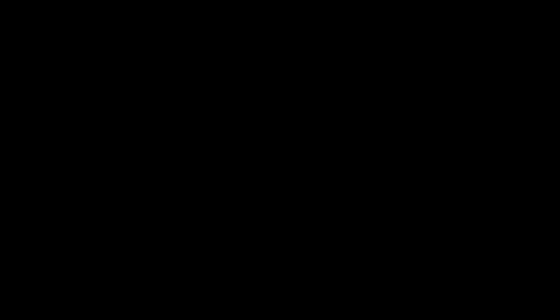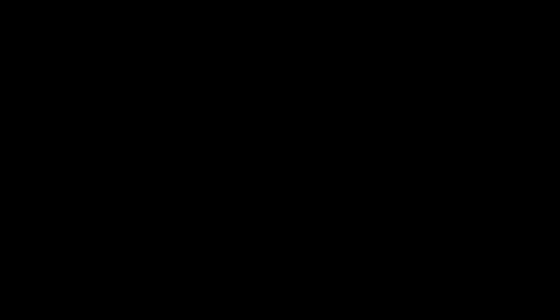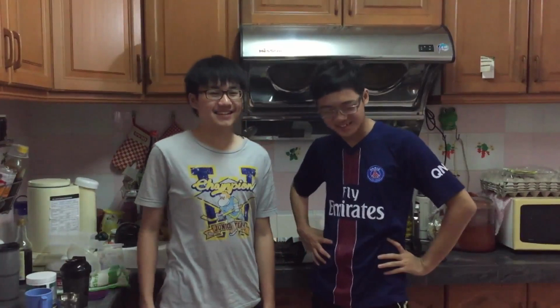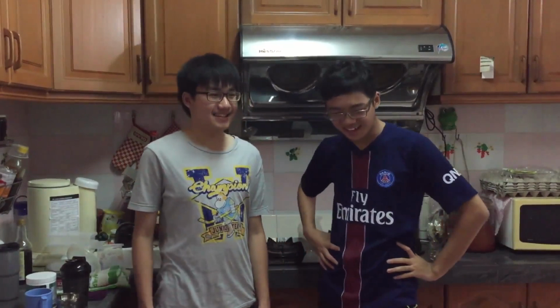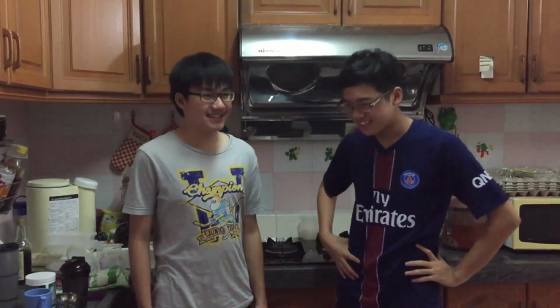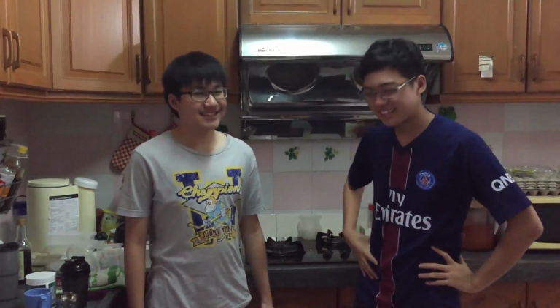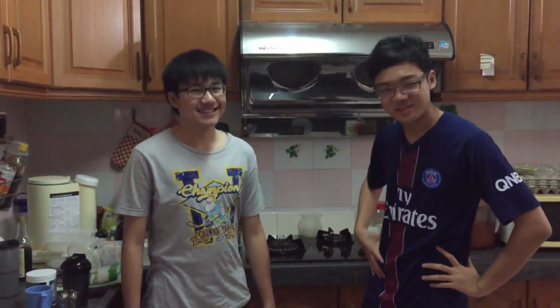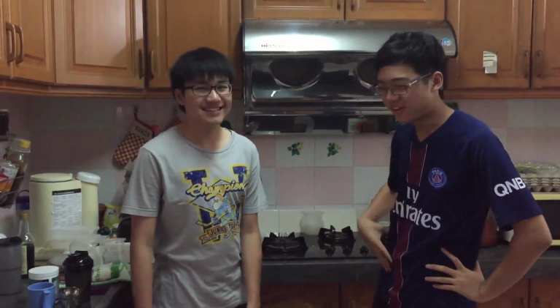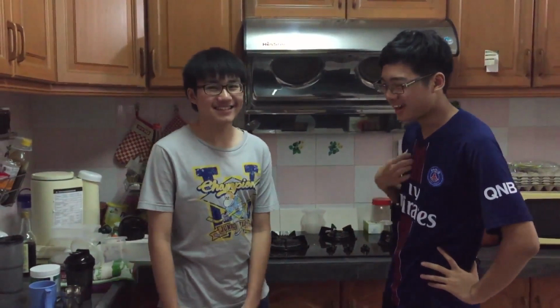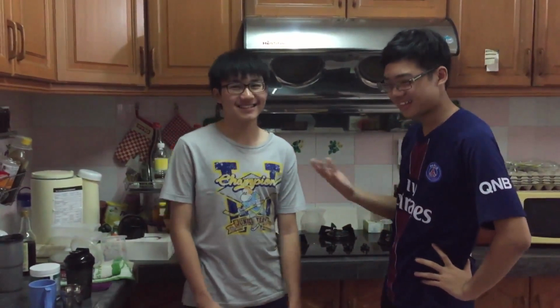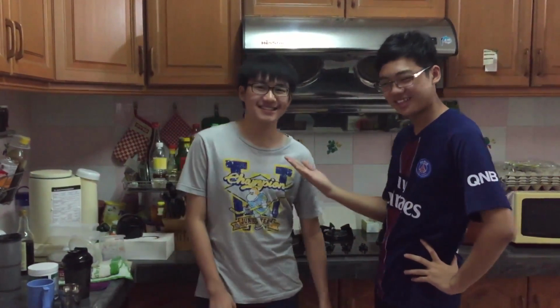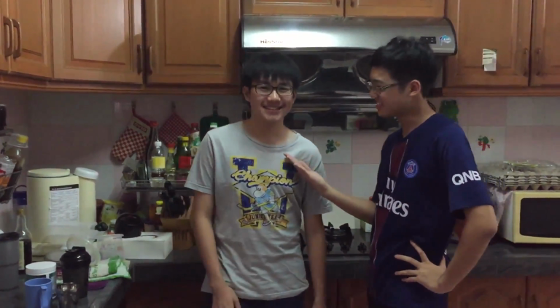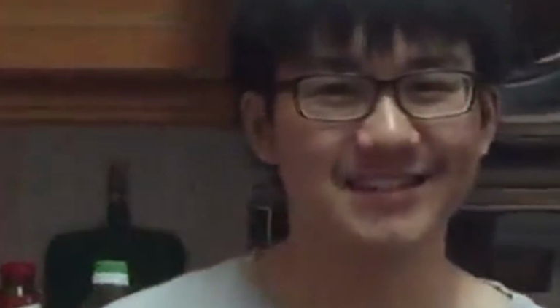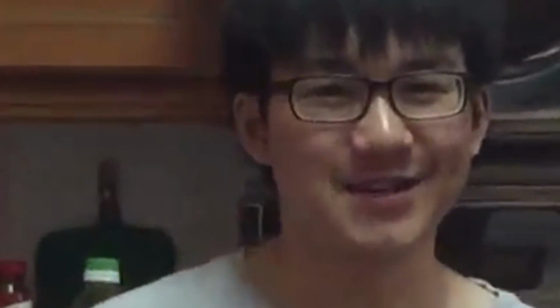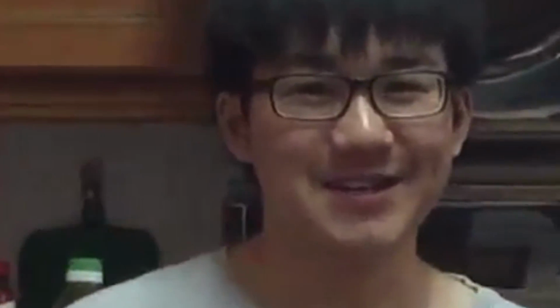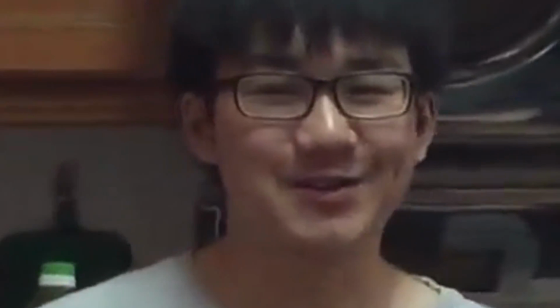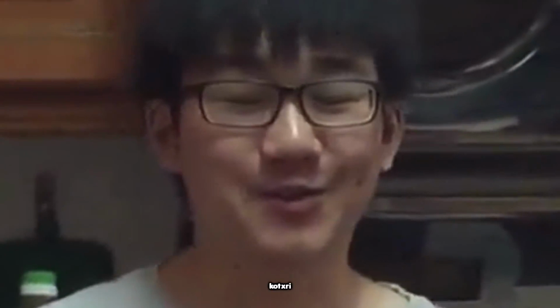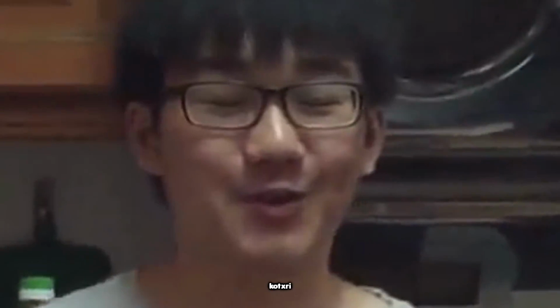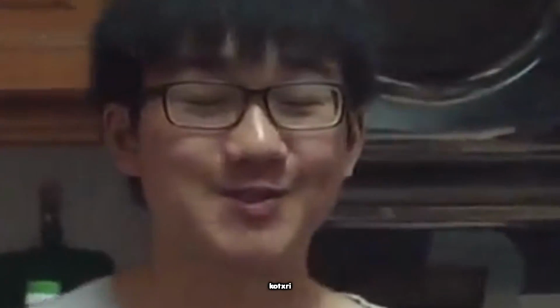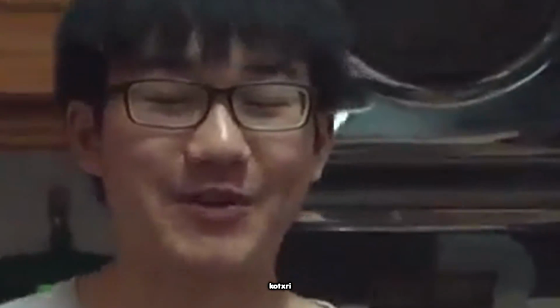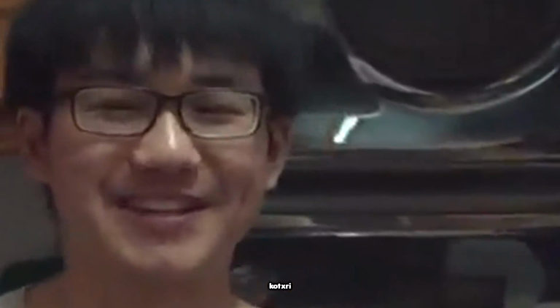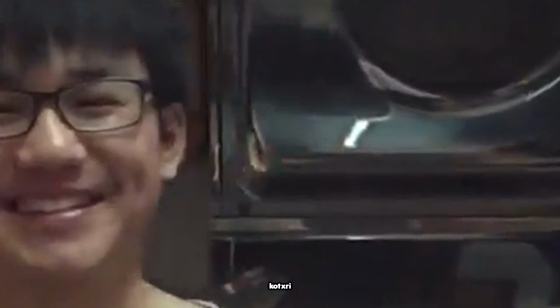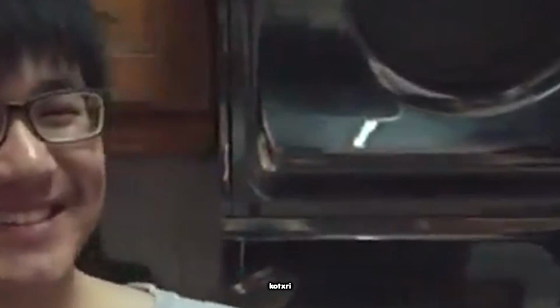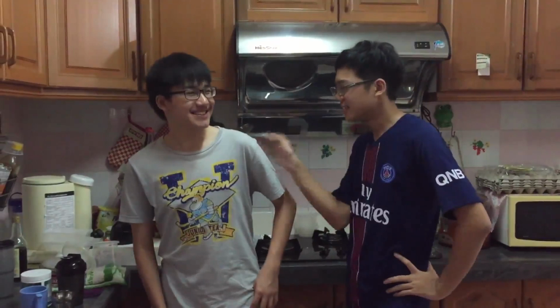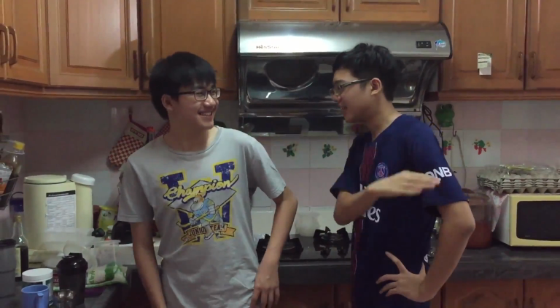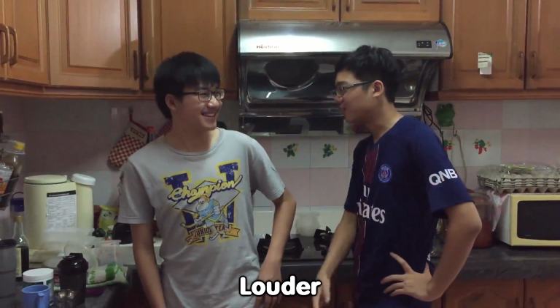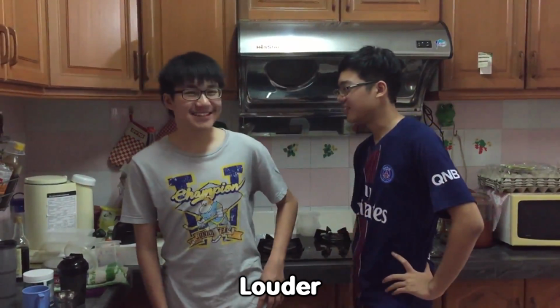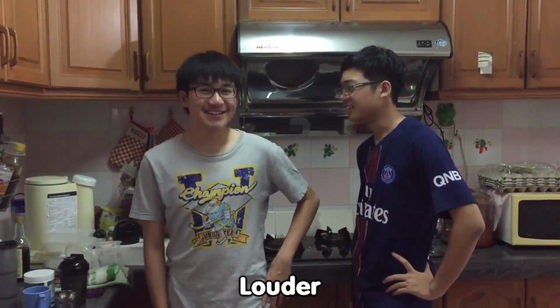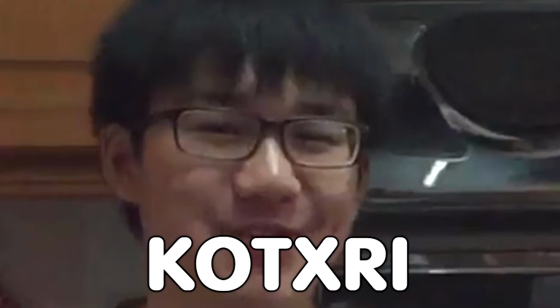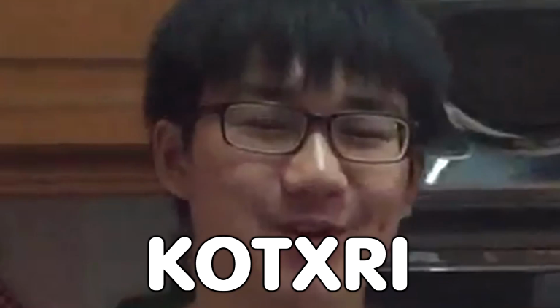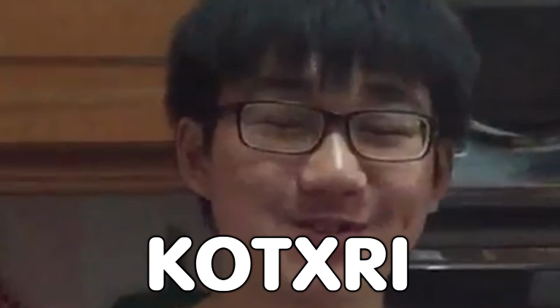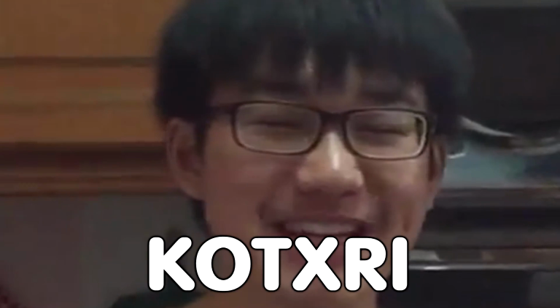Hey, what's up guys? This is Mirai and this is Kotox 3. Louder, Kotox 3!